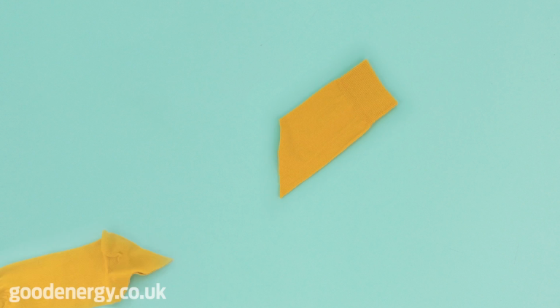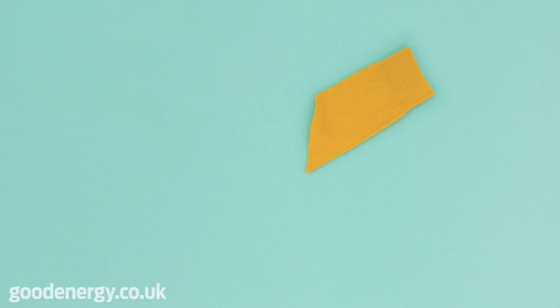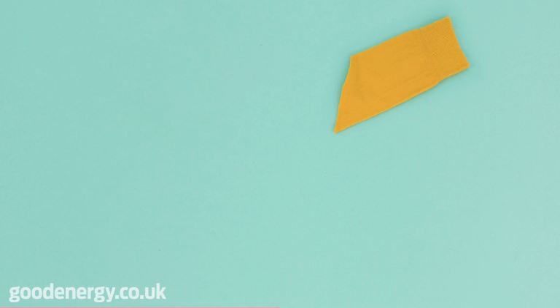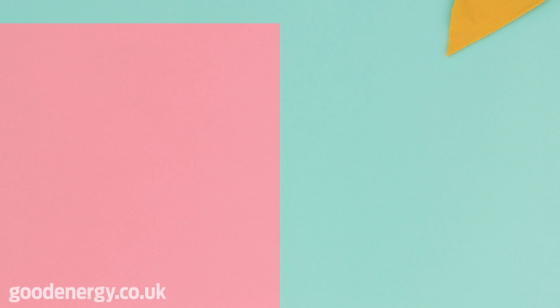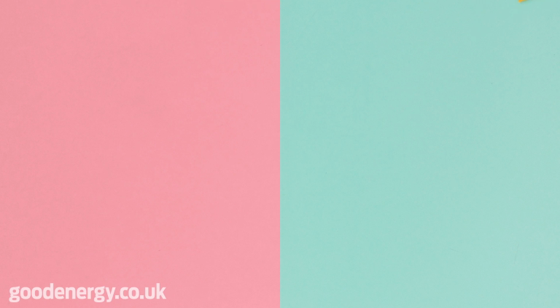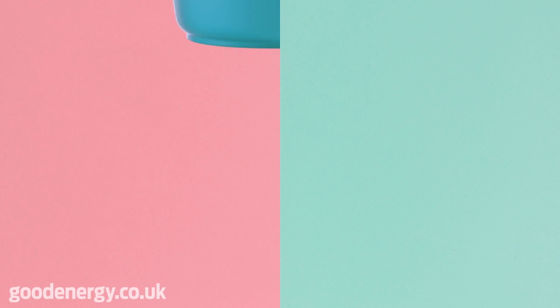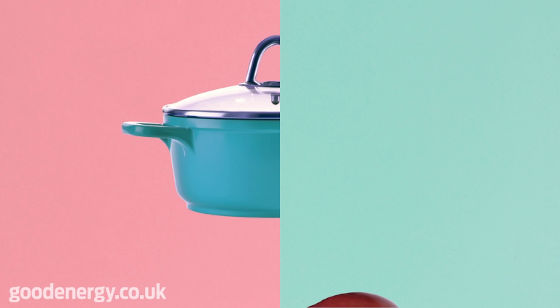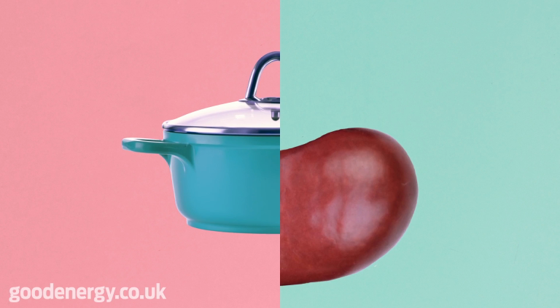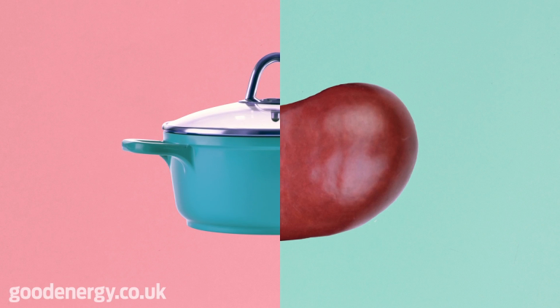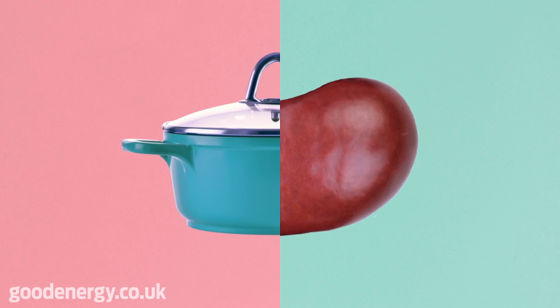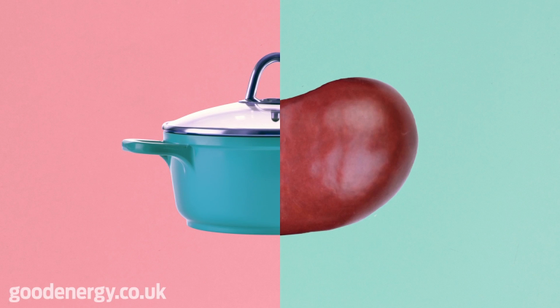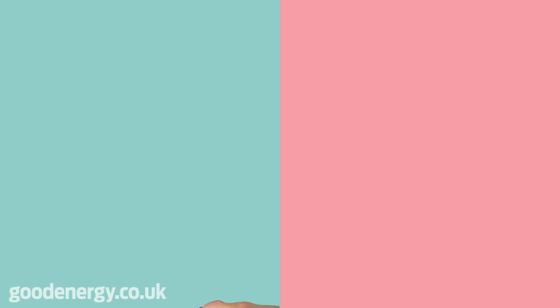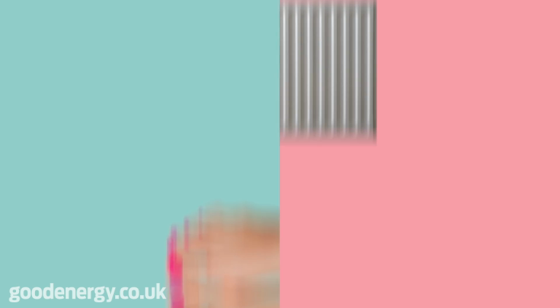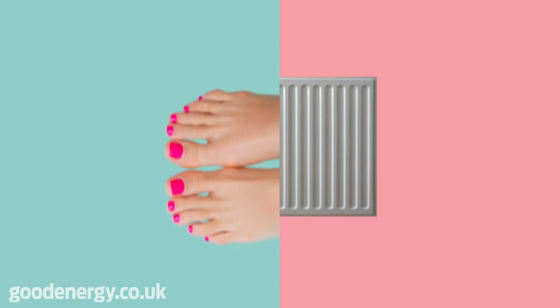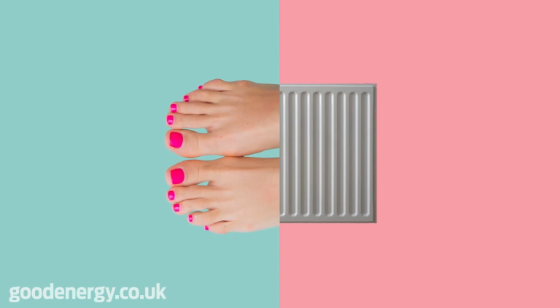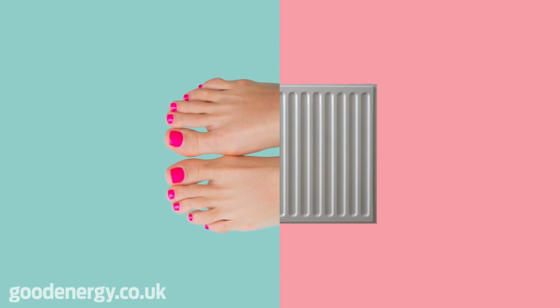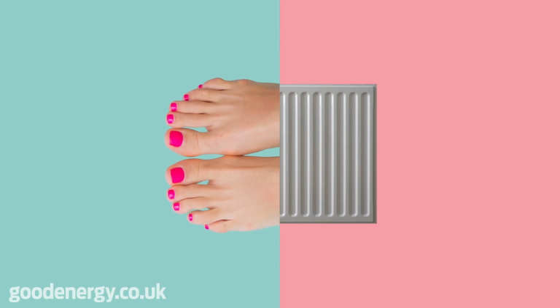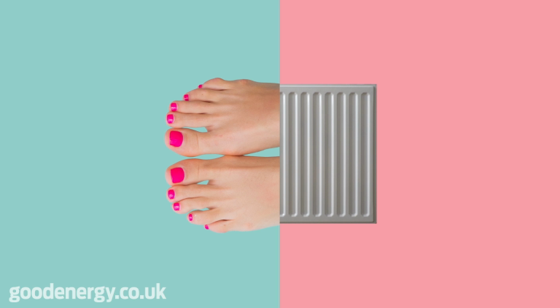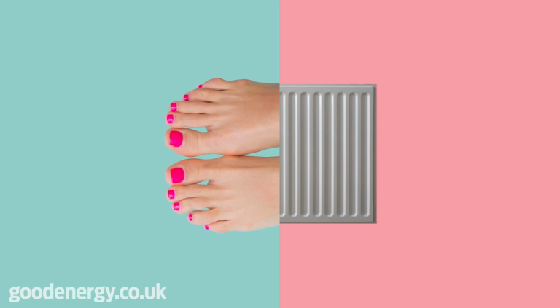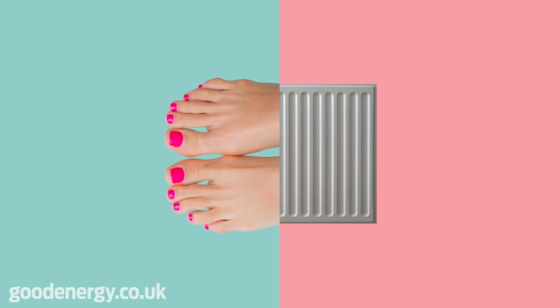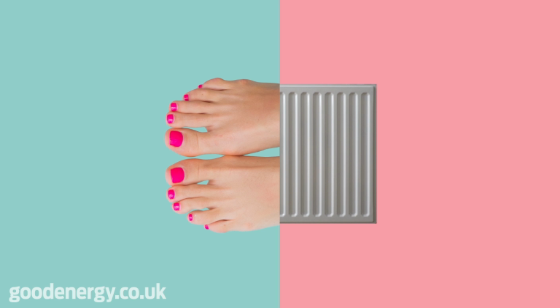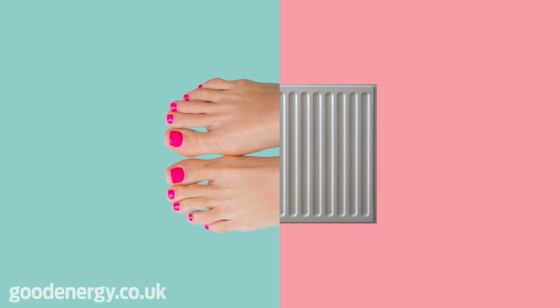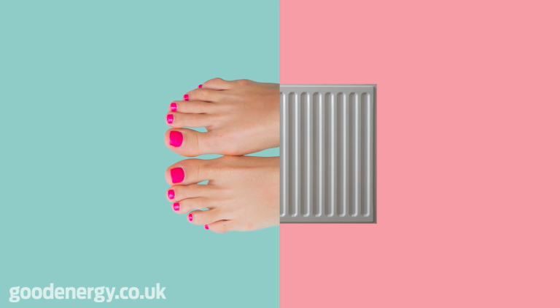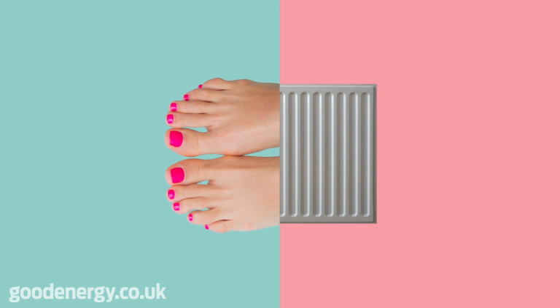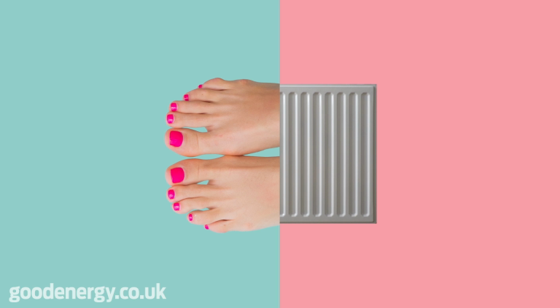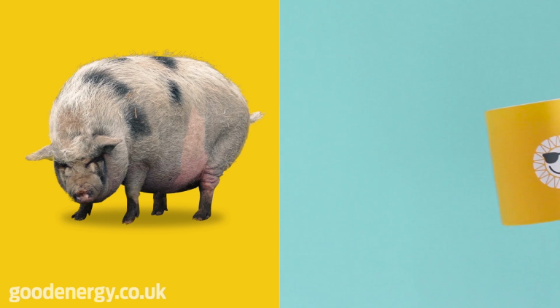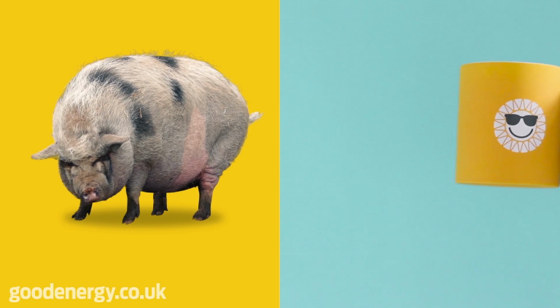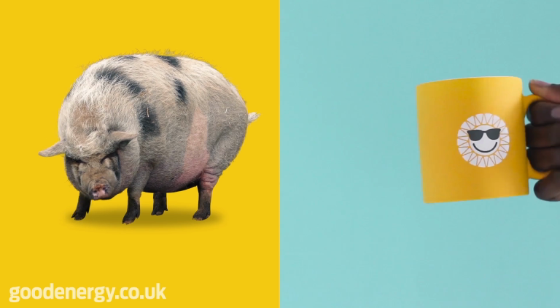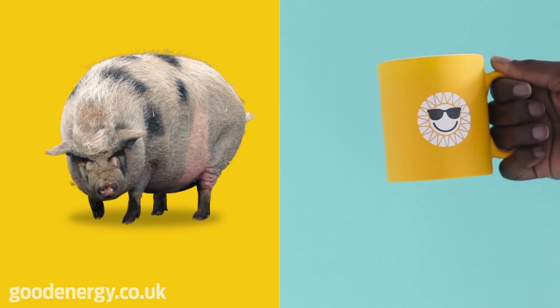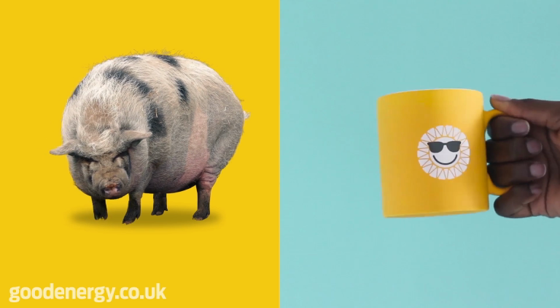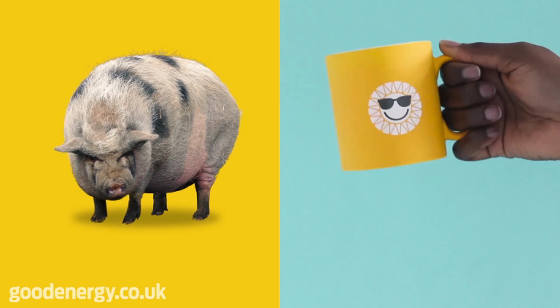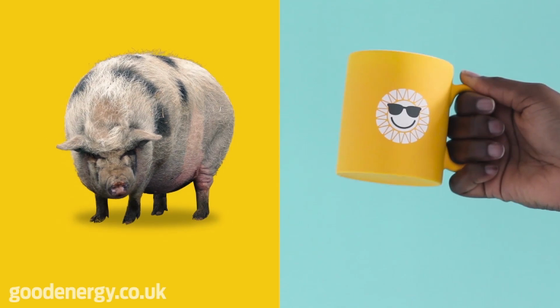So when you boil your beans or toast your toes, you know the gas you're using is doing good.